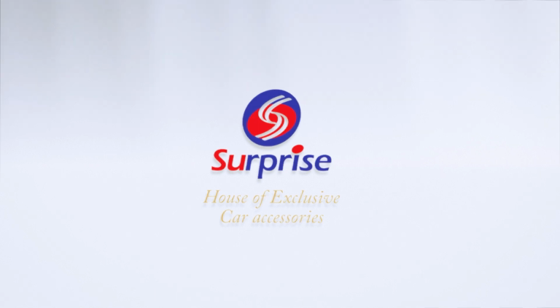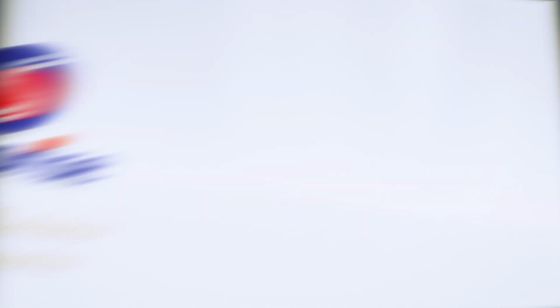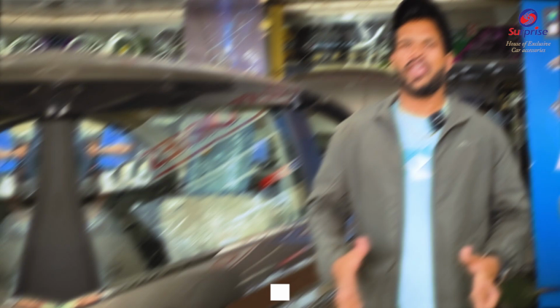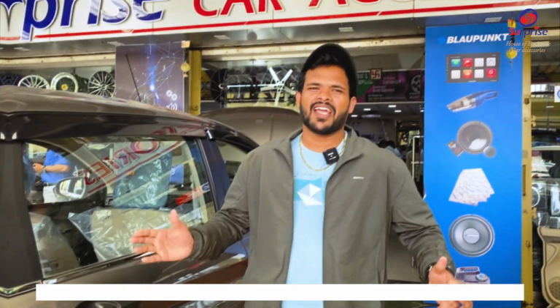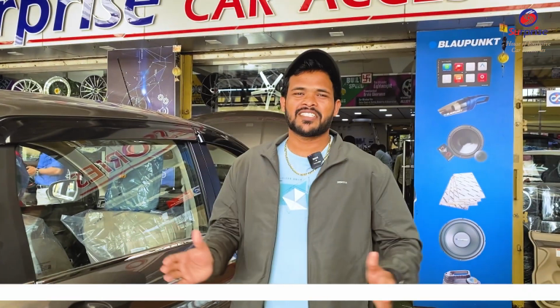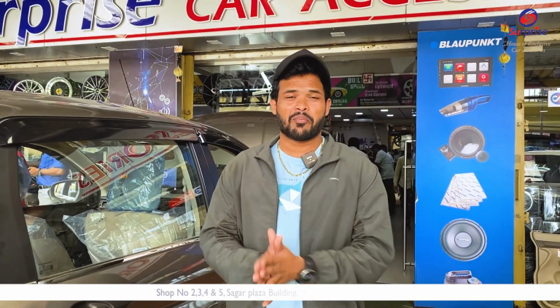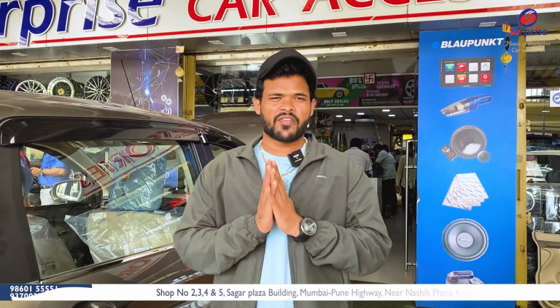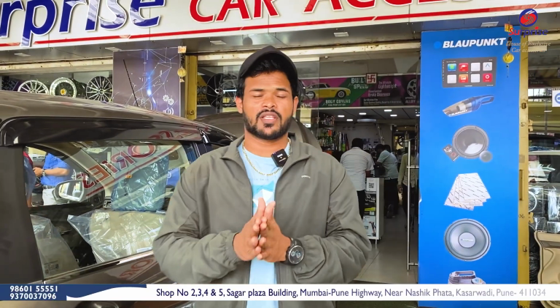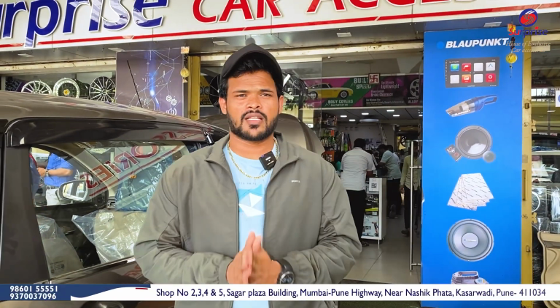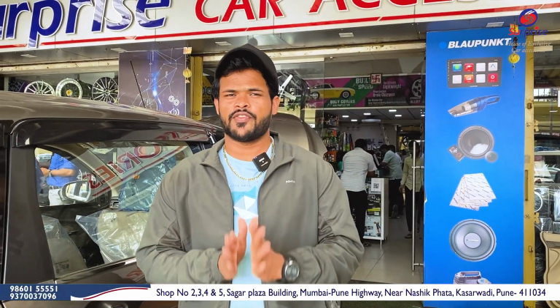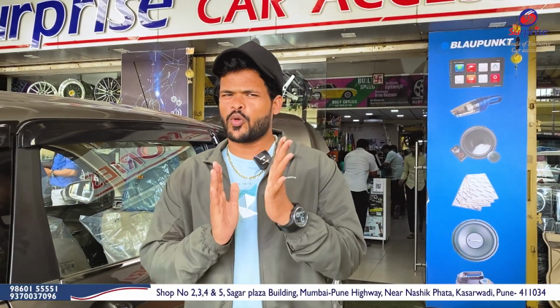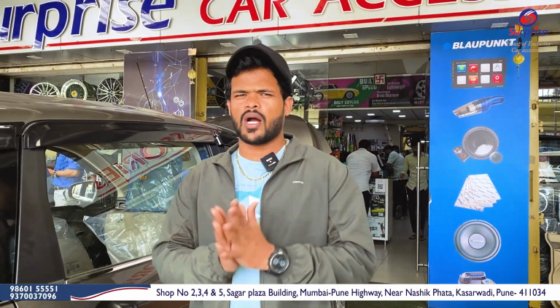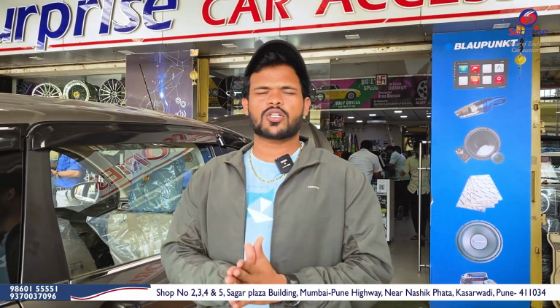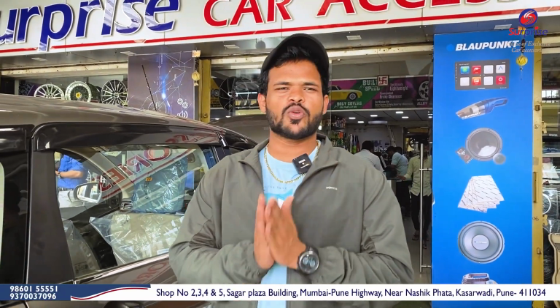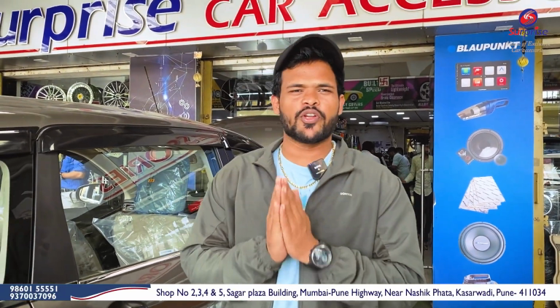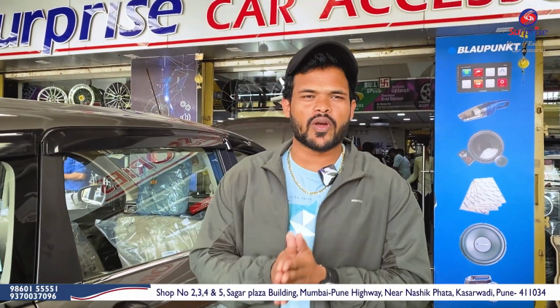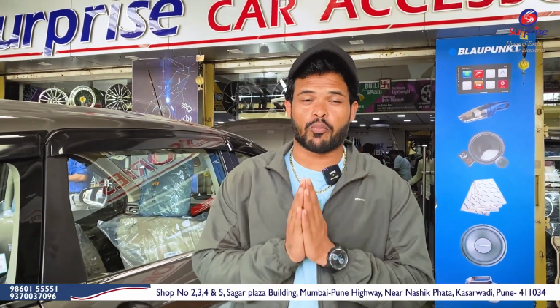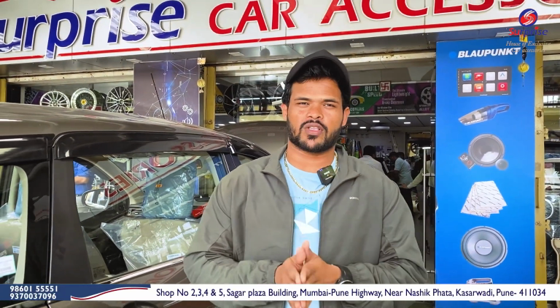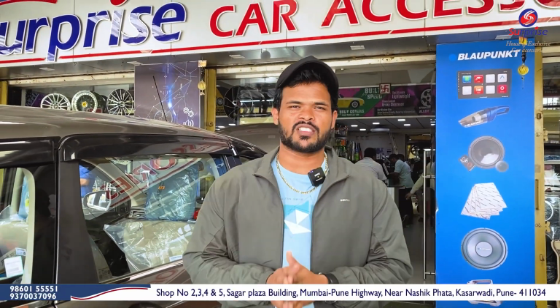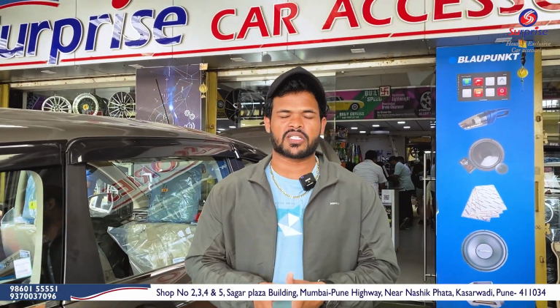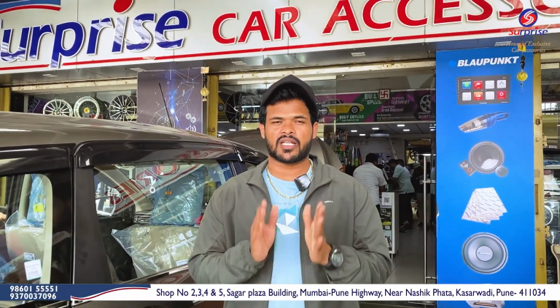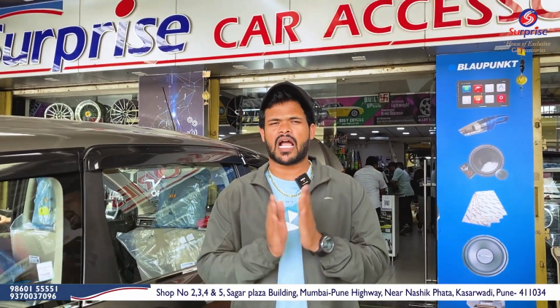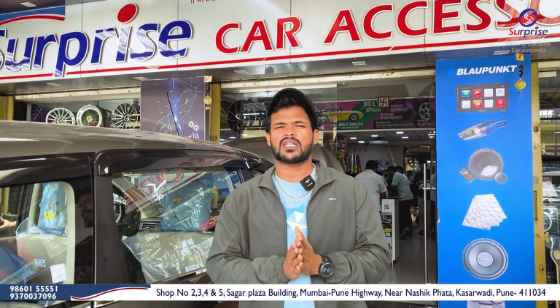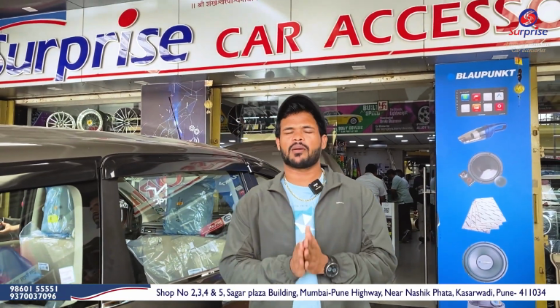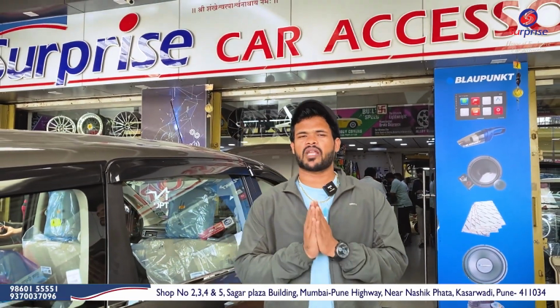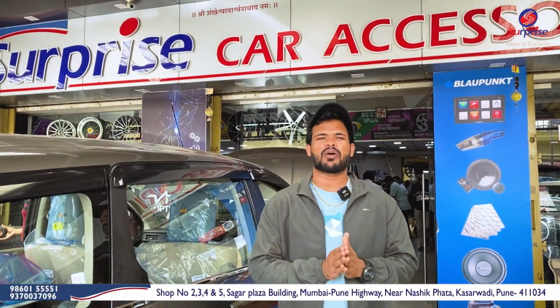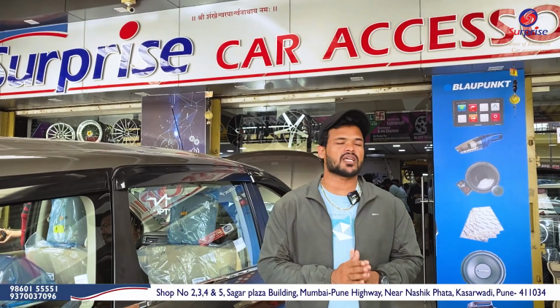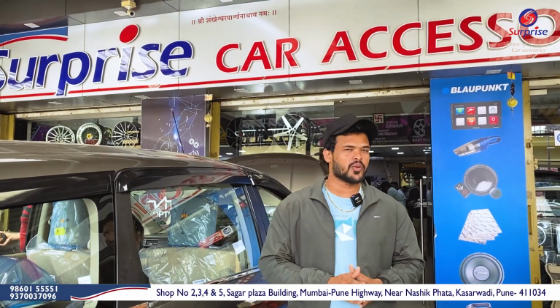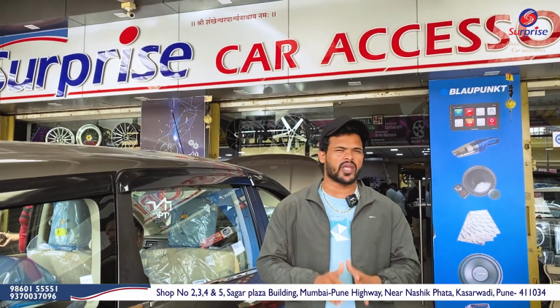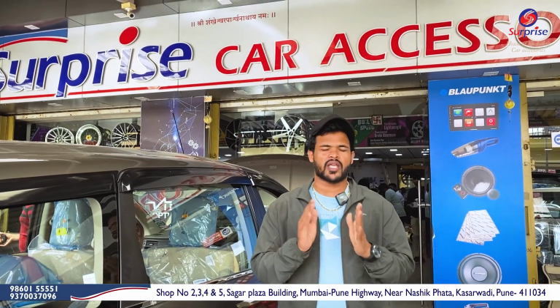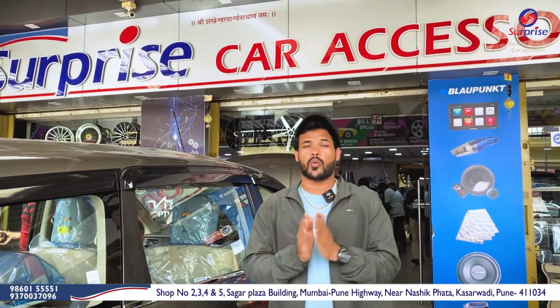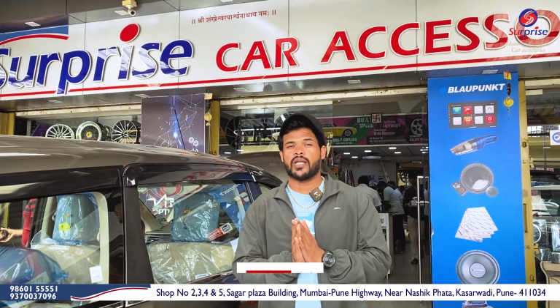Hey guys, I'm back with another video. Today's video is very special. Today's video is about the Kwid.